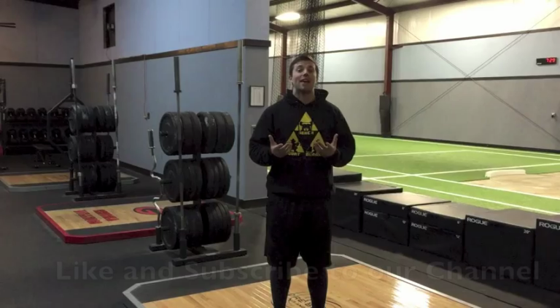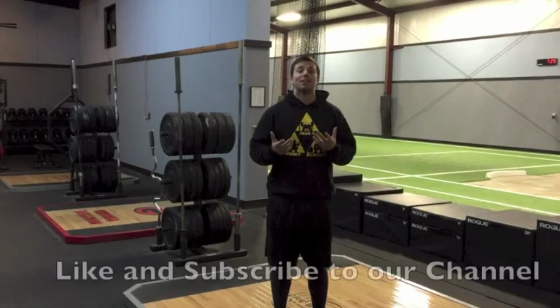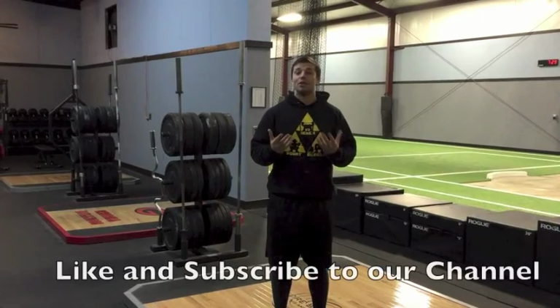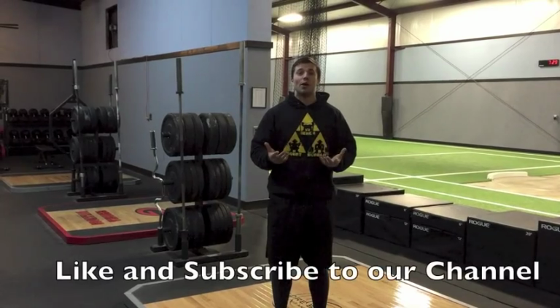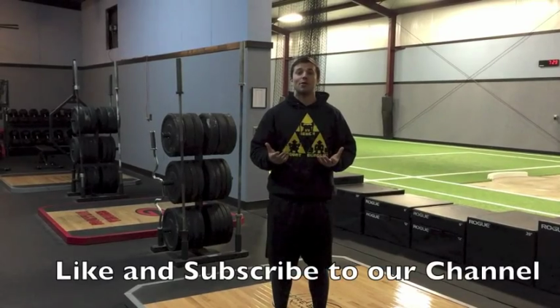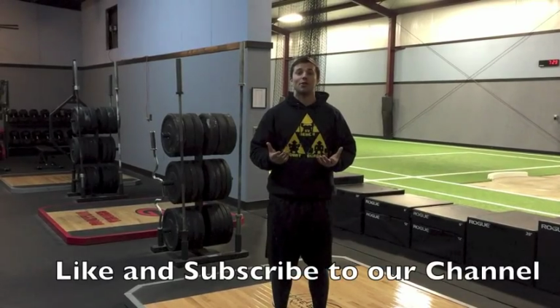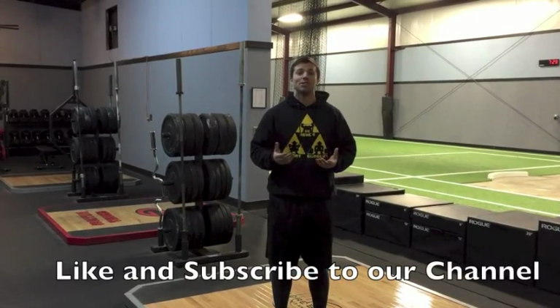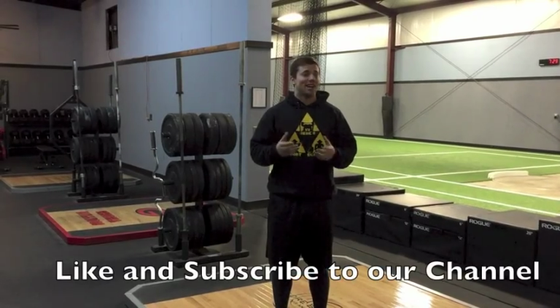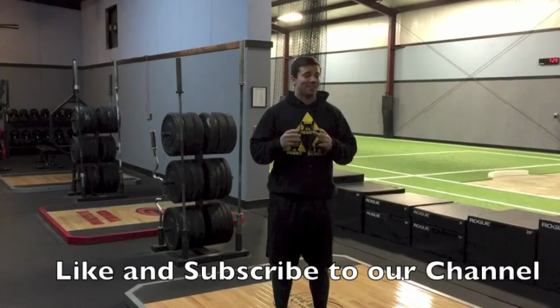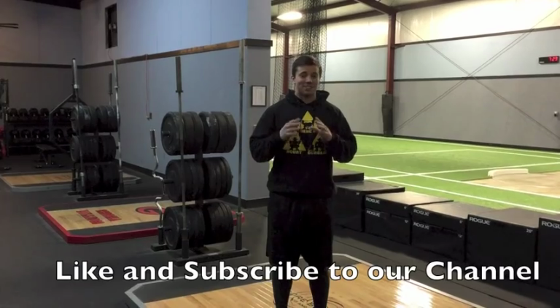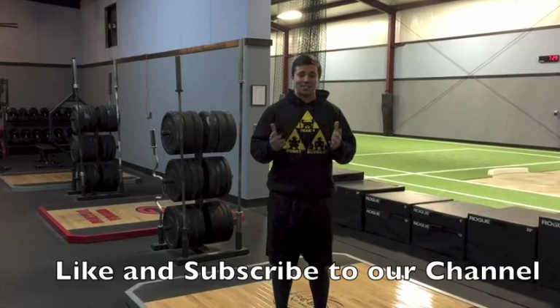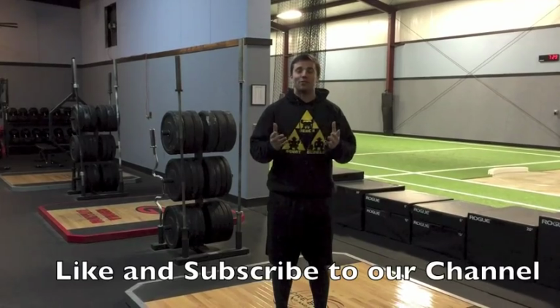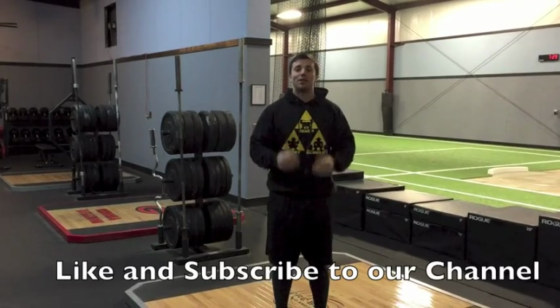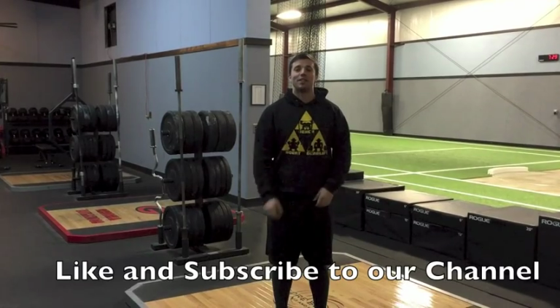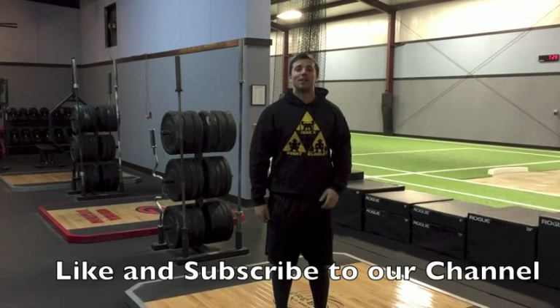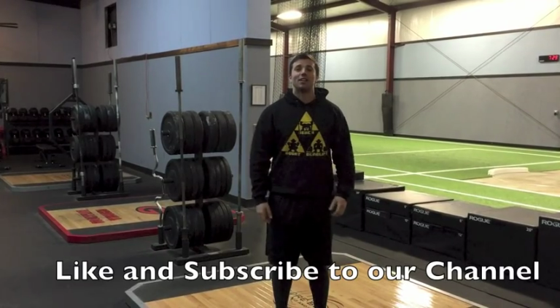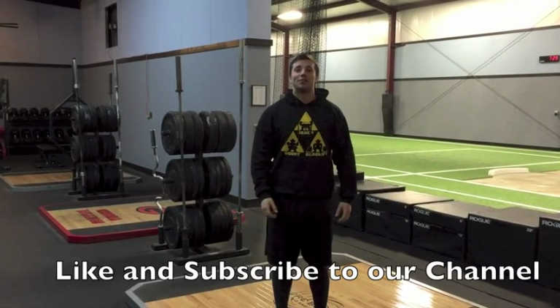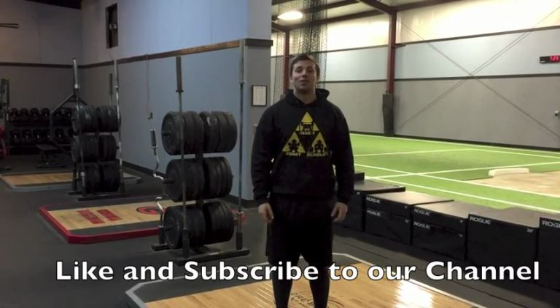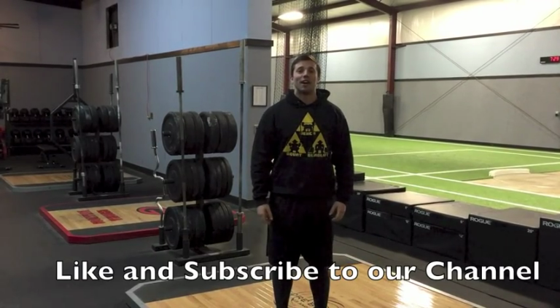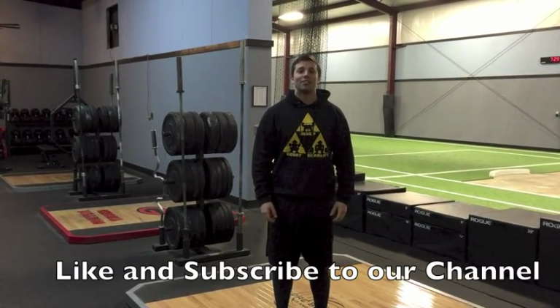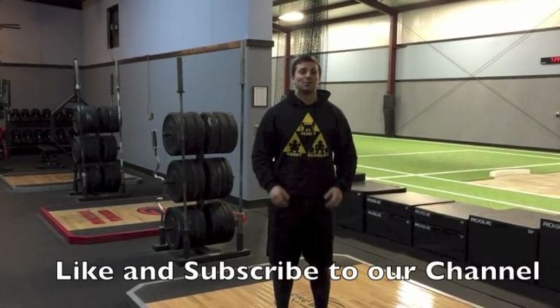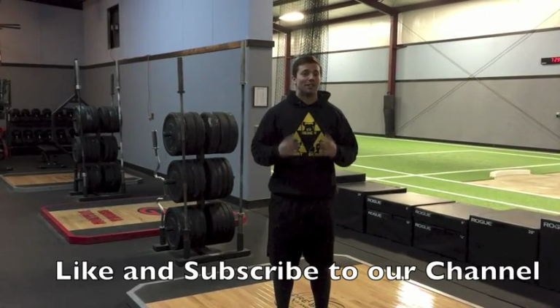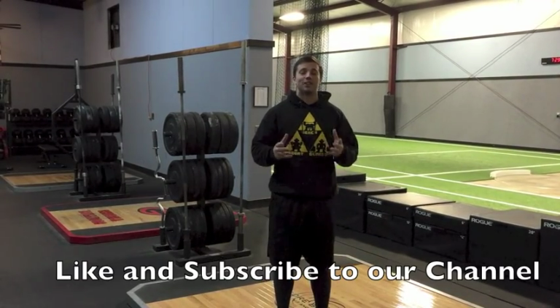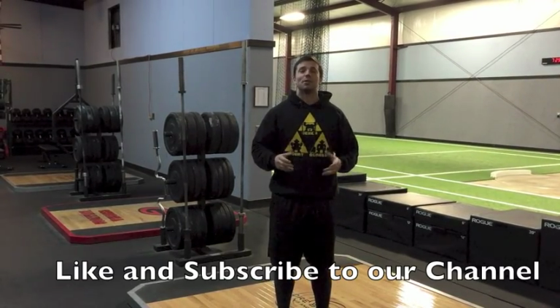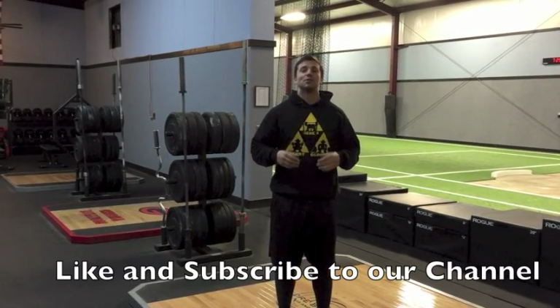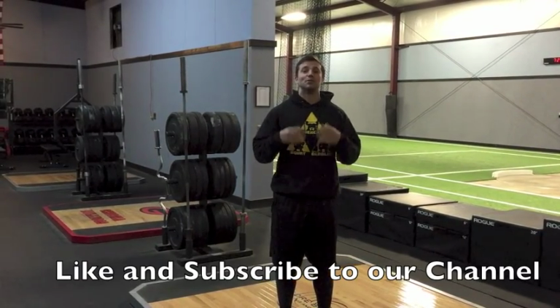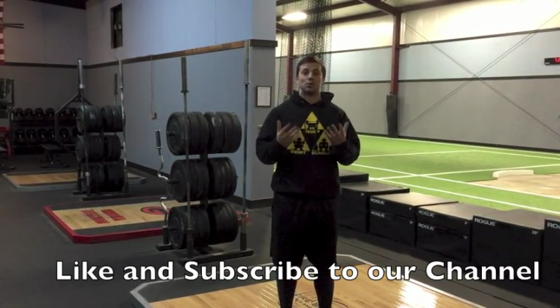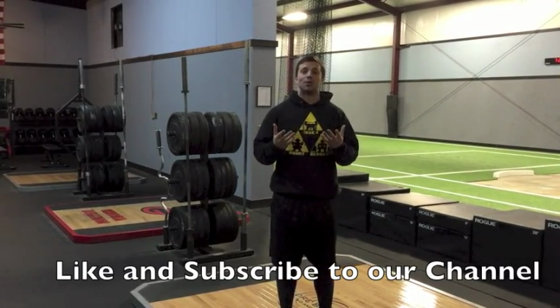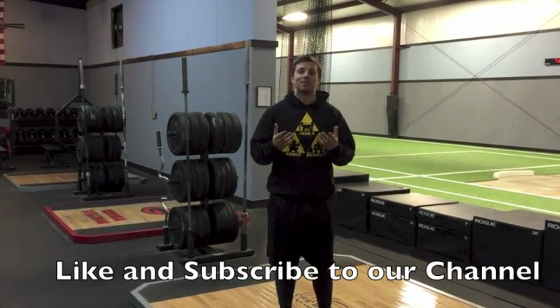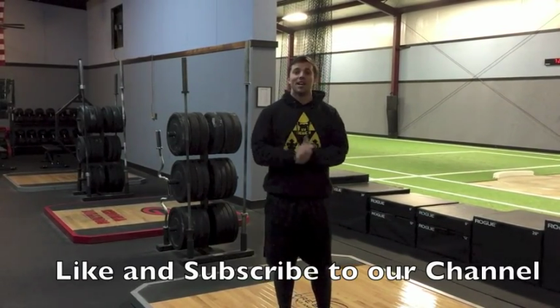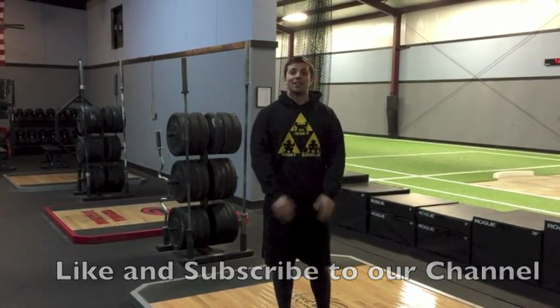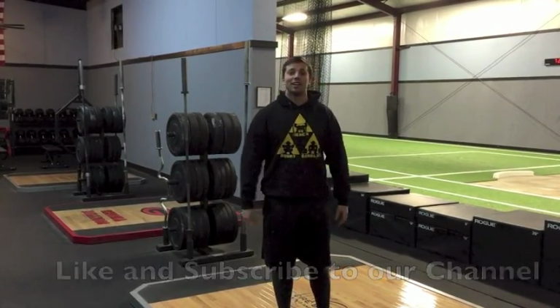Let me know how it goes and let's see if we can get a lot of younger athletes getting explosive sooner. Thanks guys.